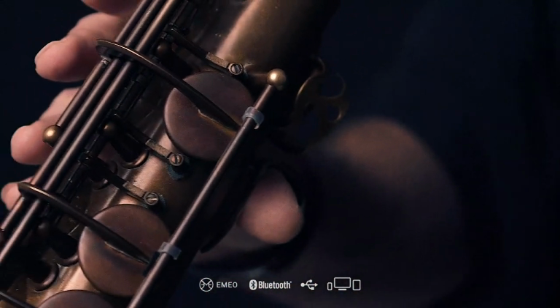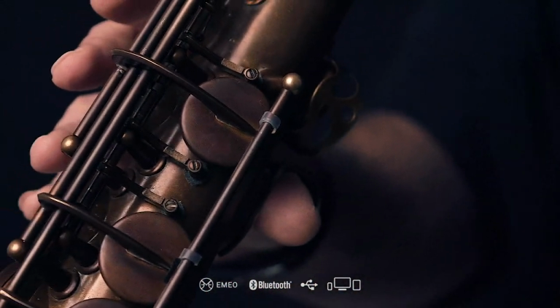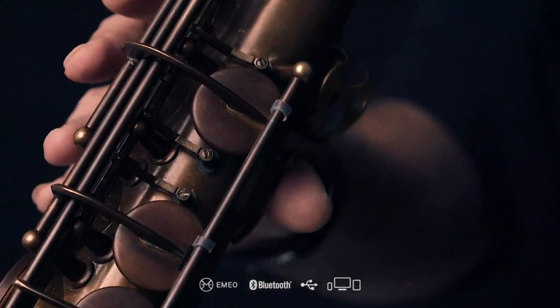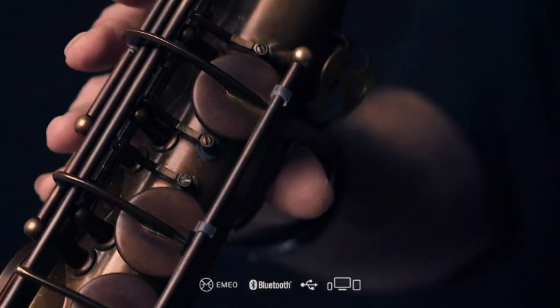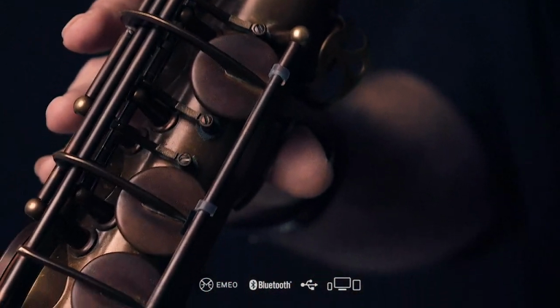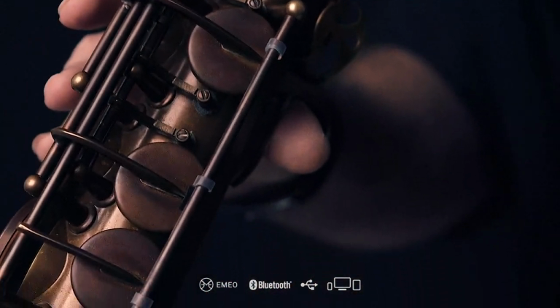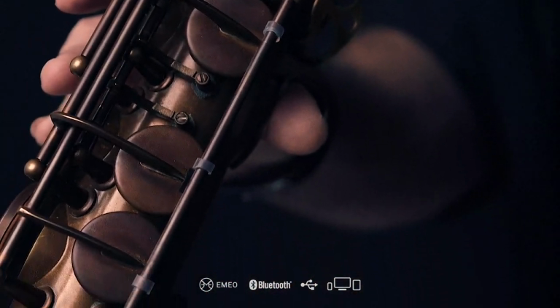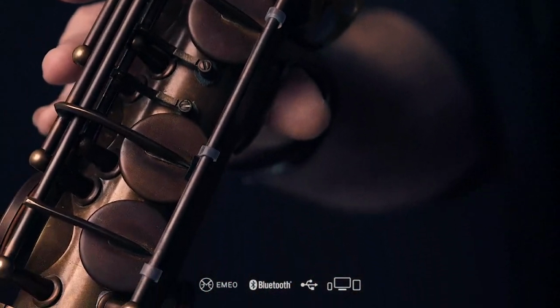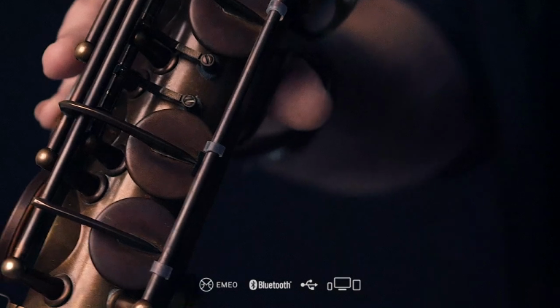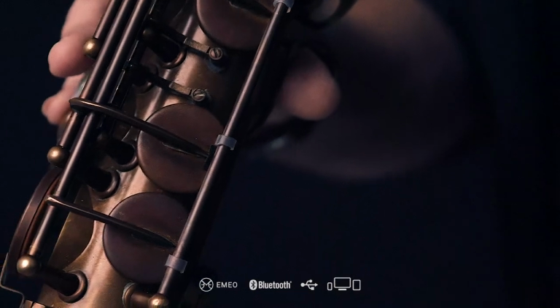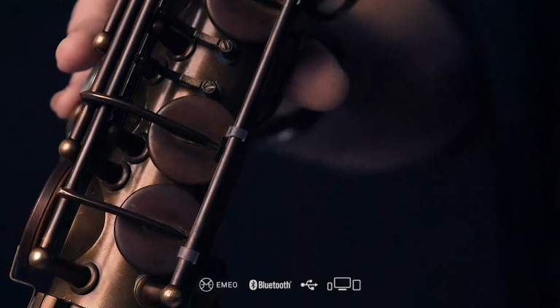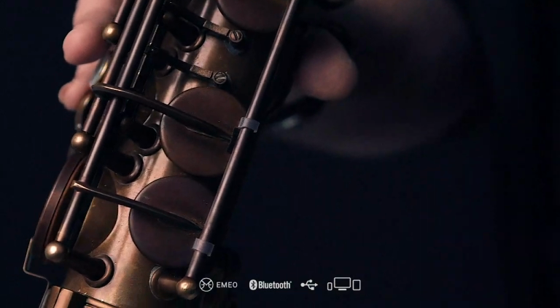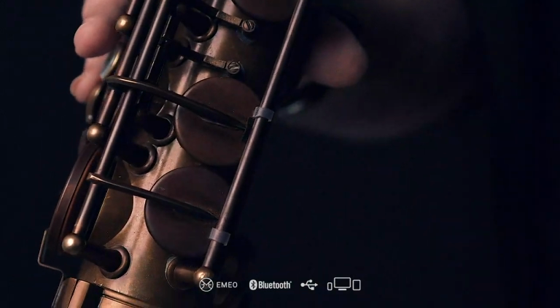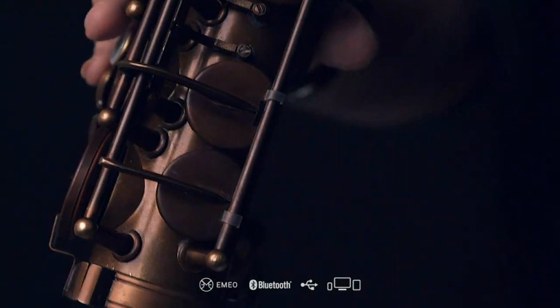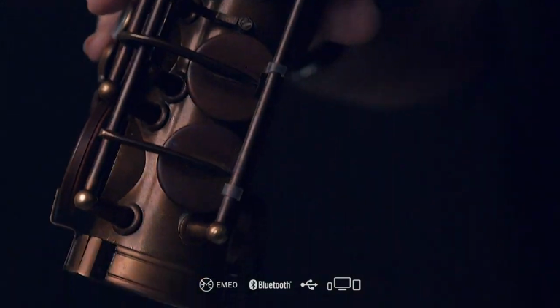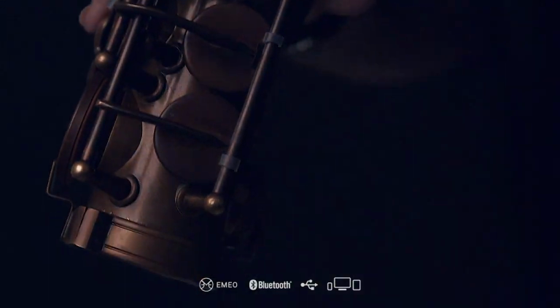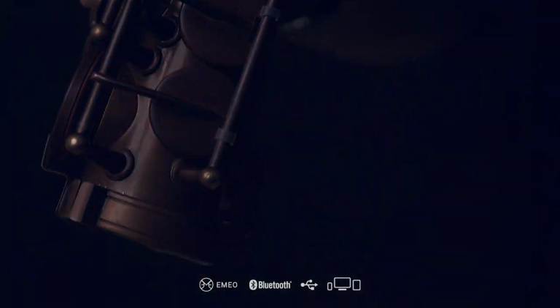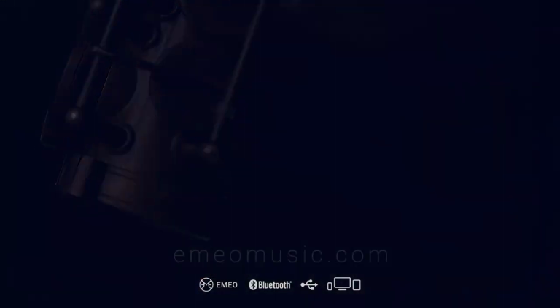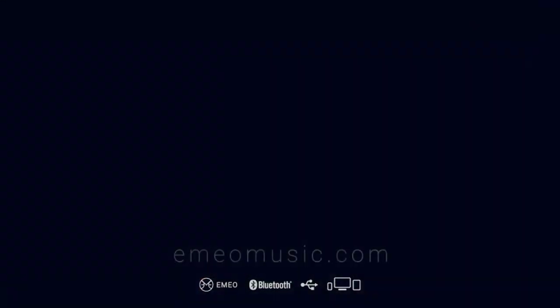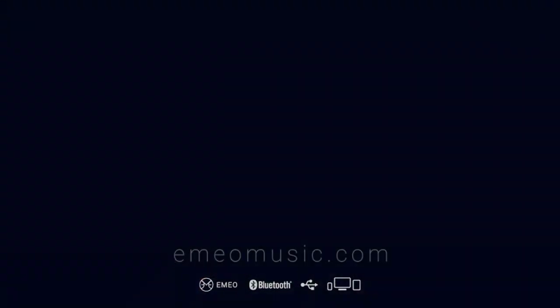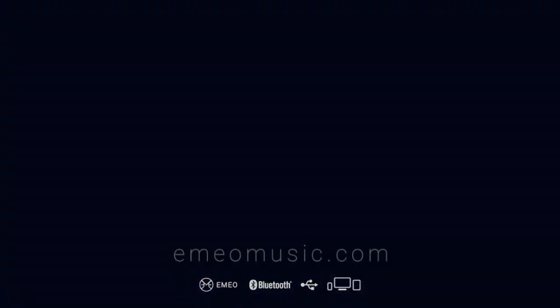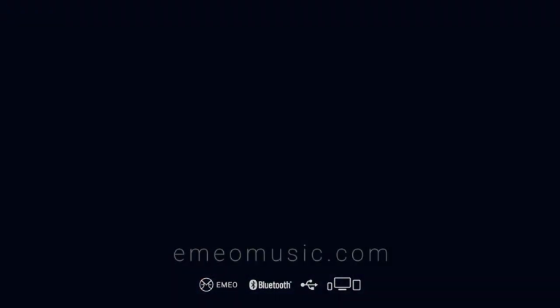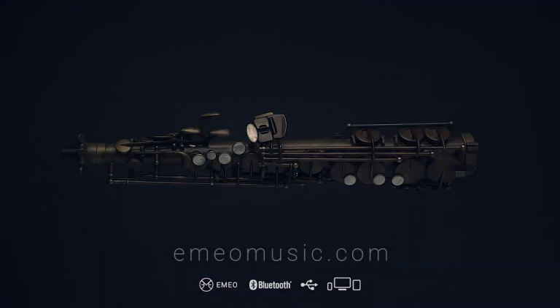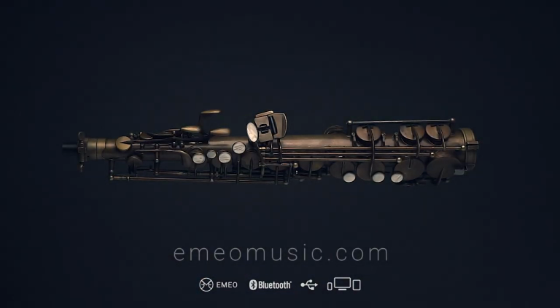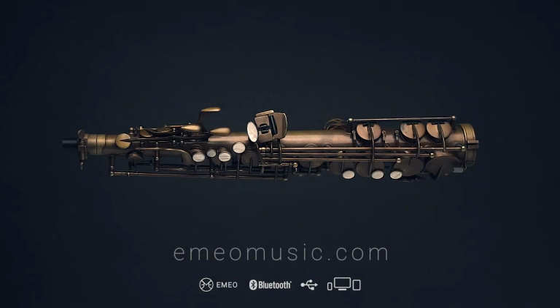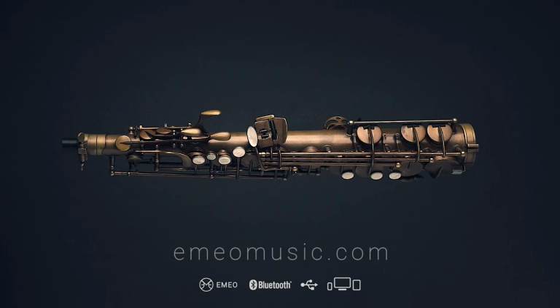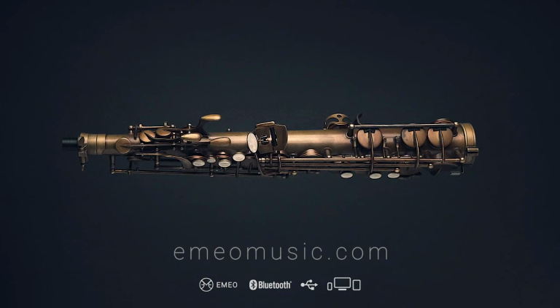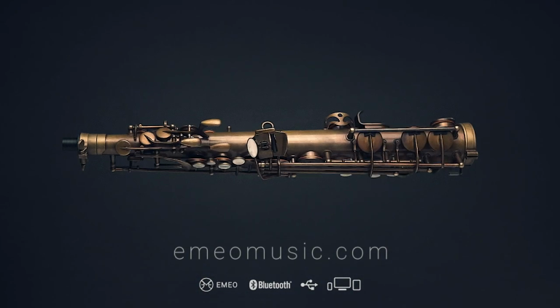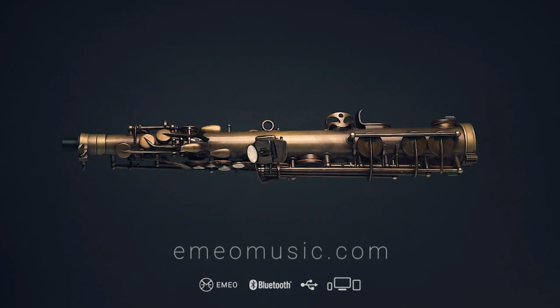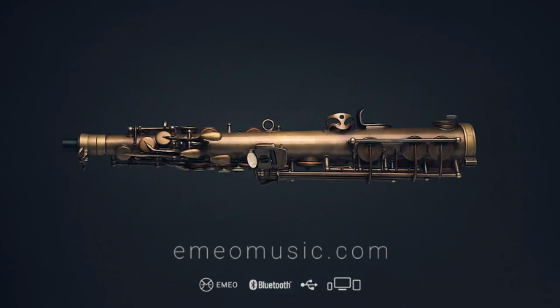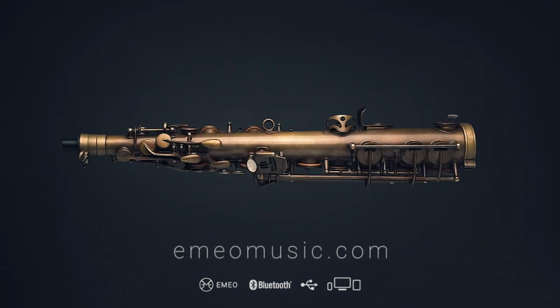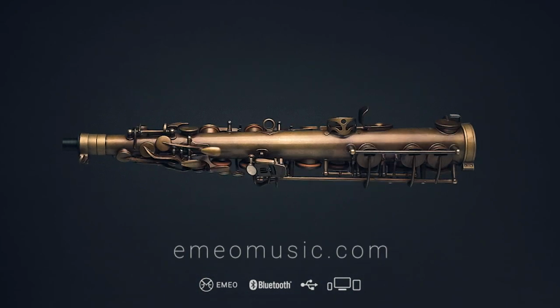For more information, check EmeoMusic.com.